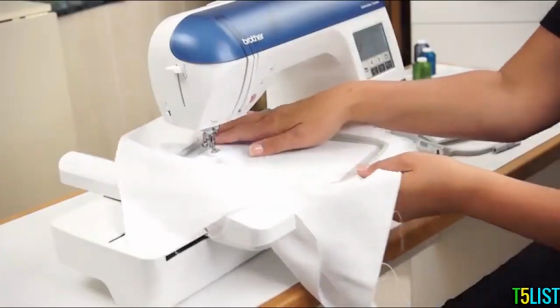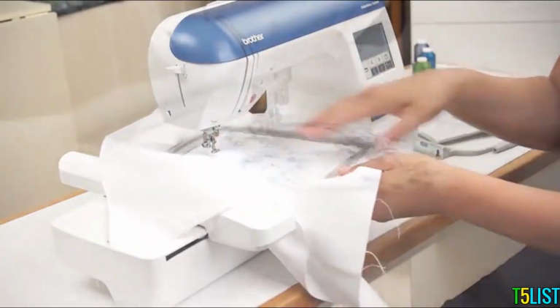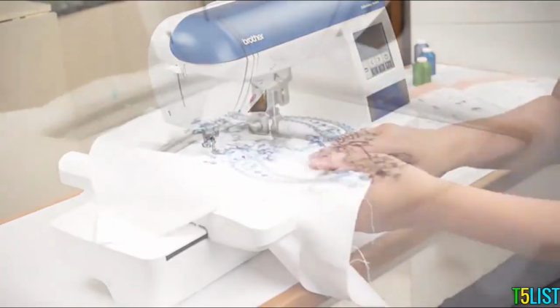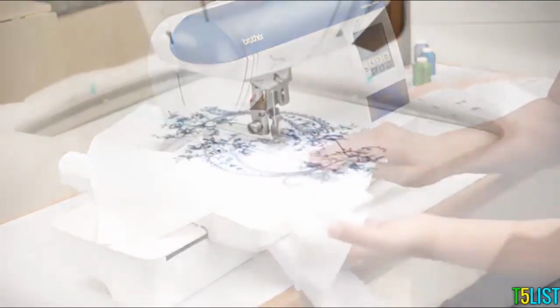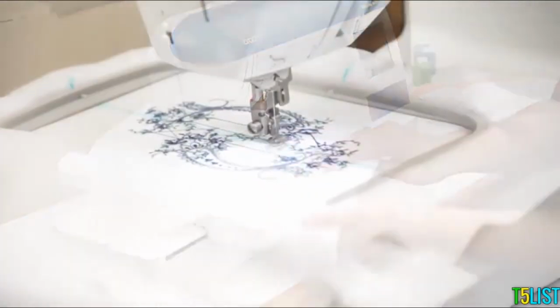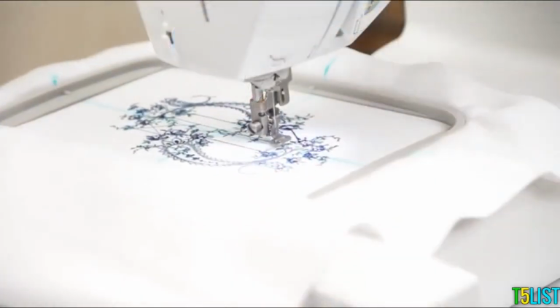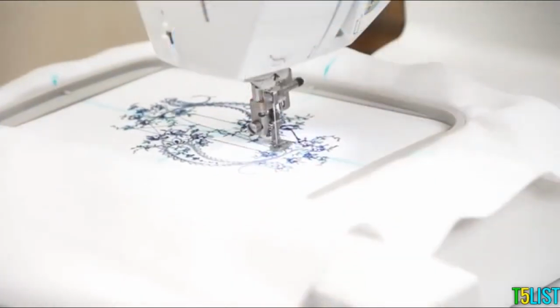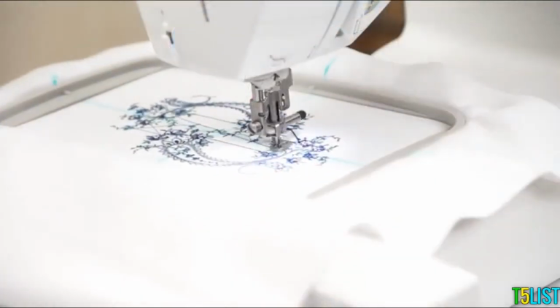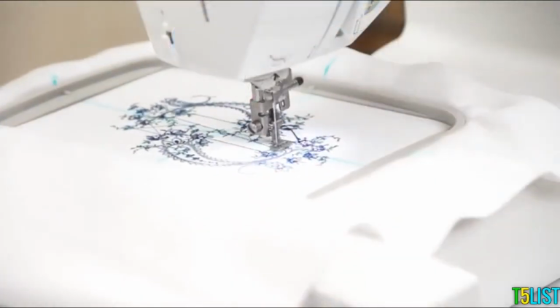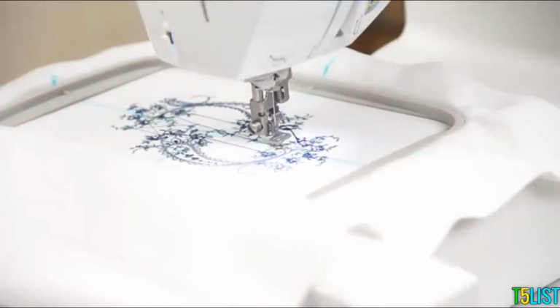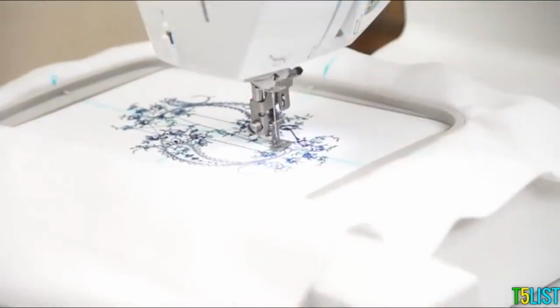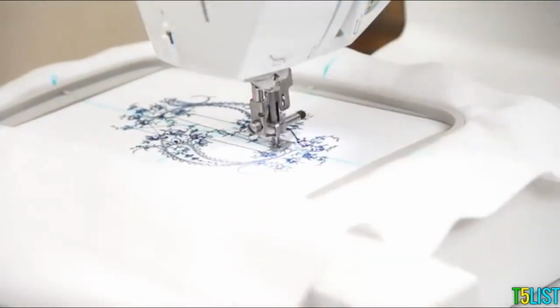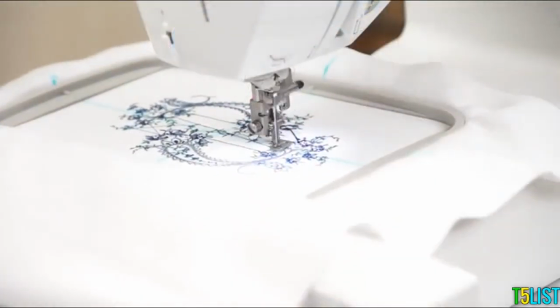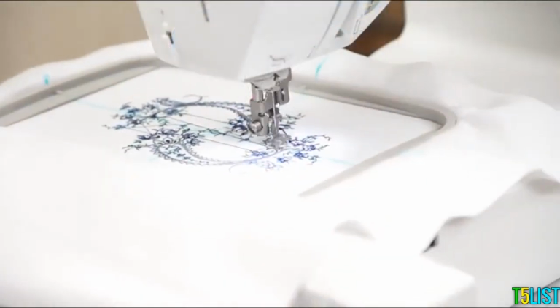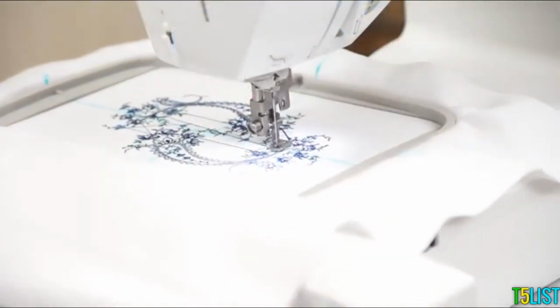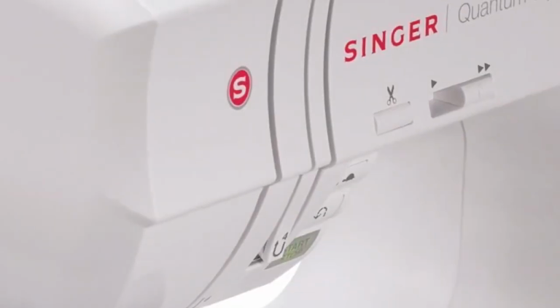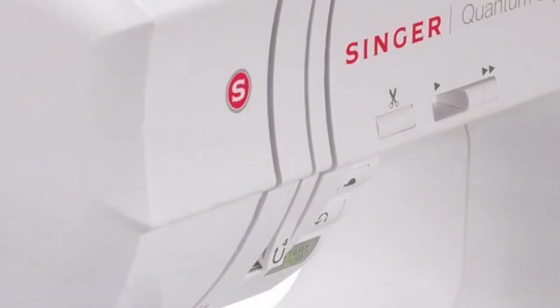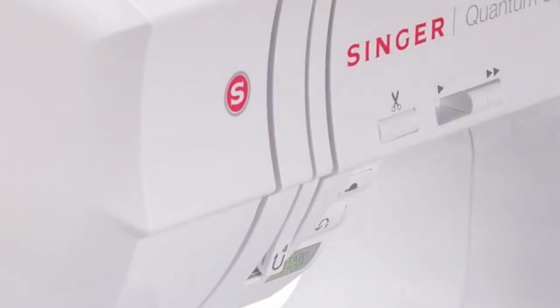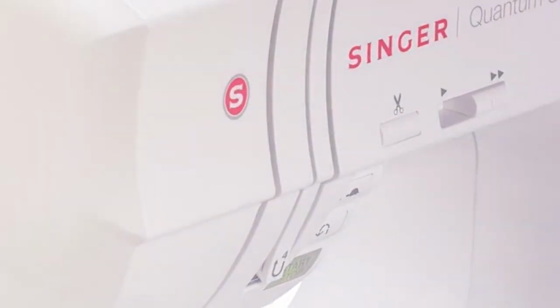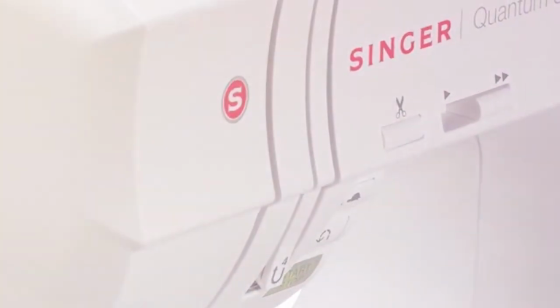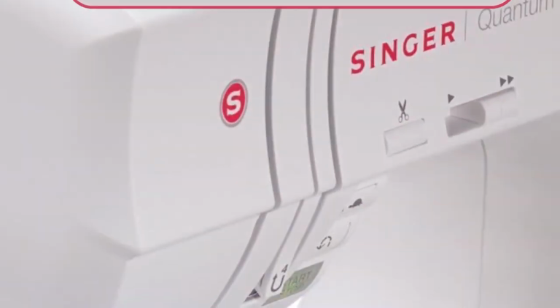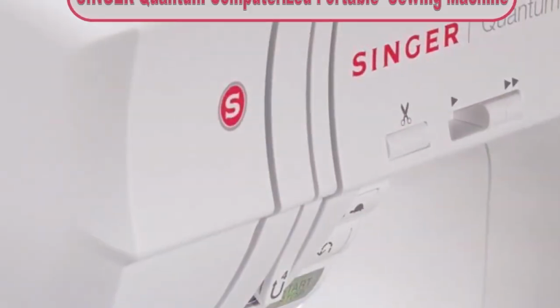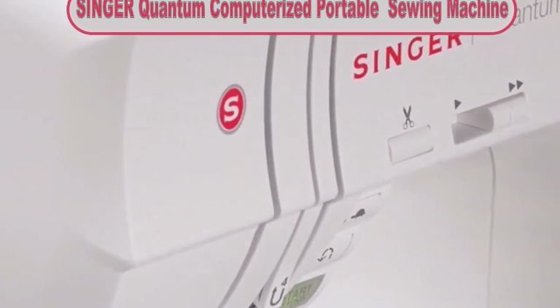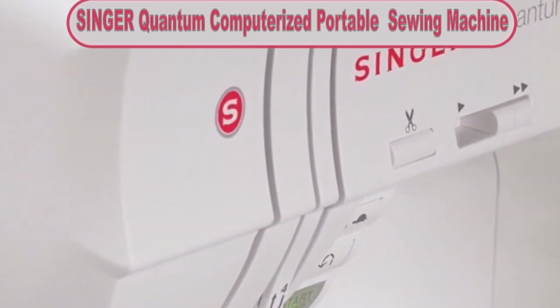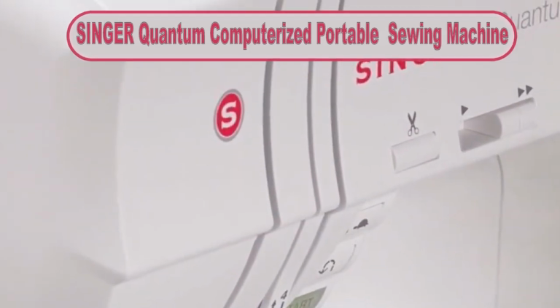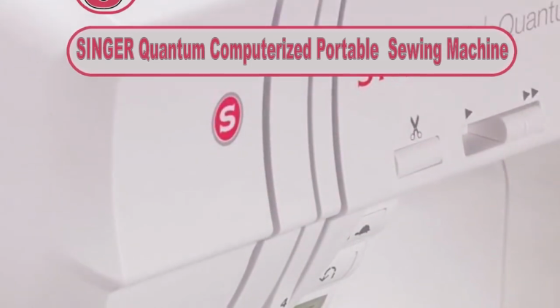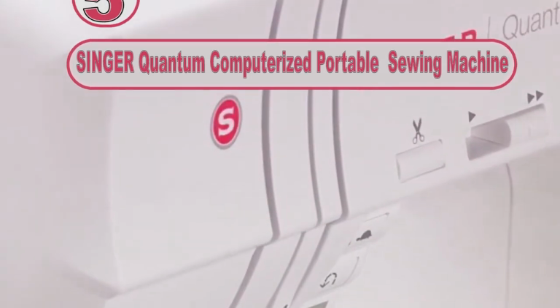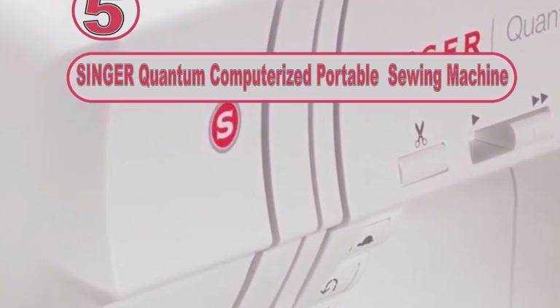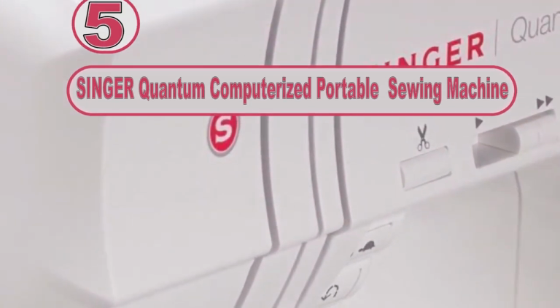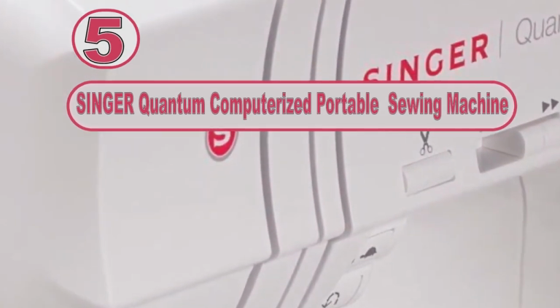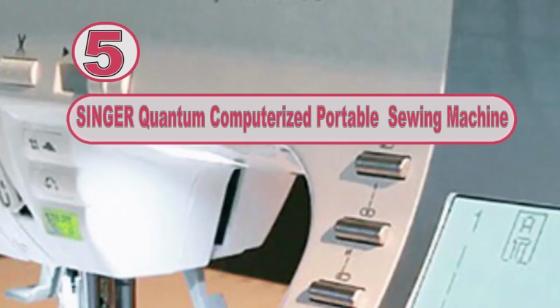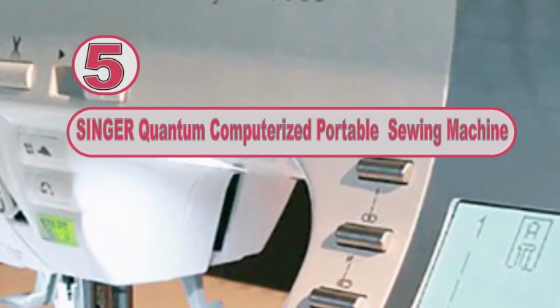So let's start with the video at number 5. Number 5: Singer Quantum Computerized Portable Sewing Machine.